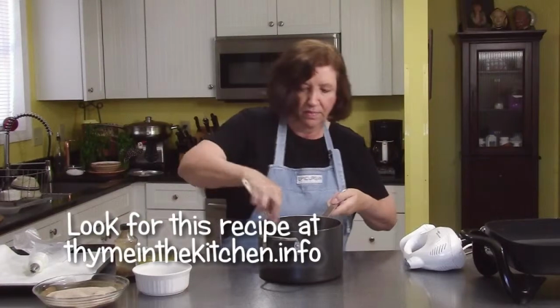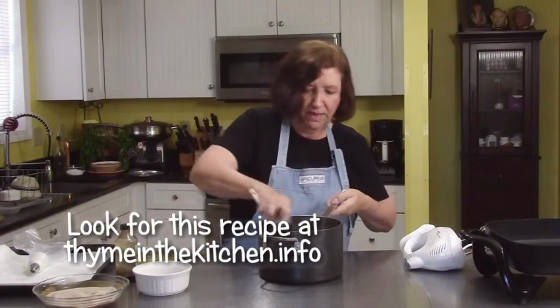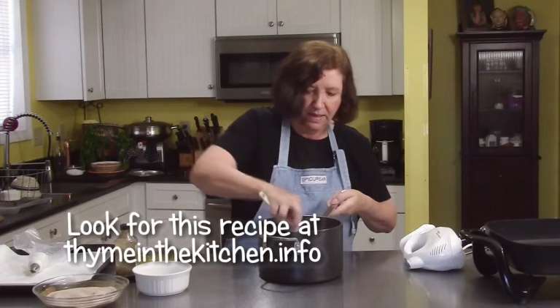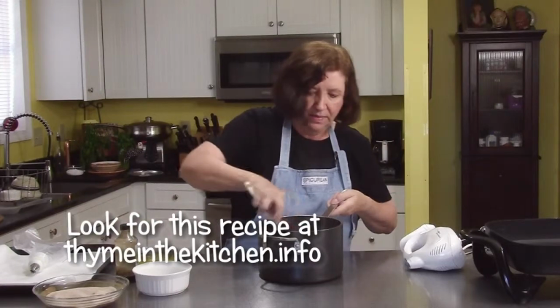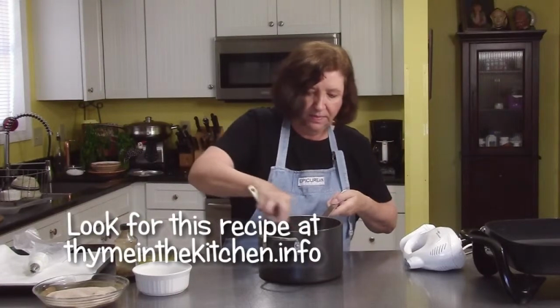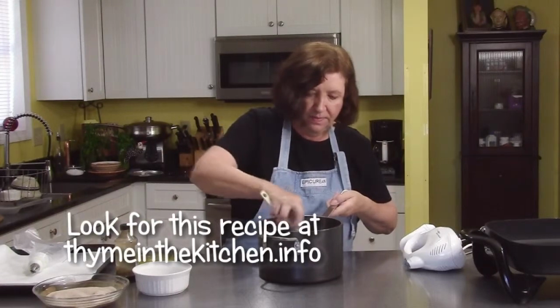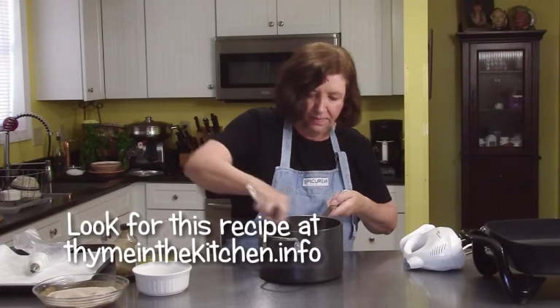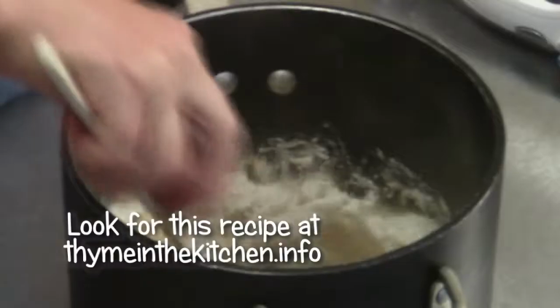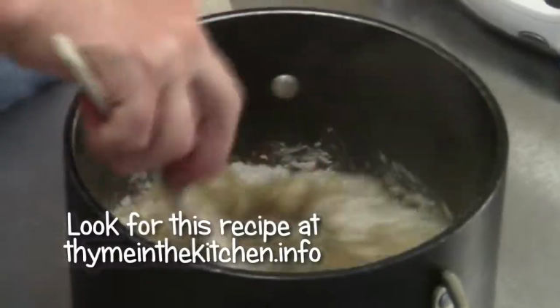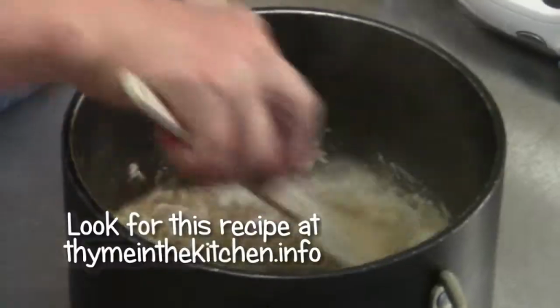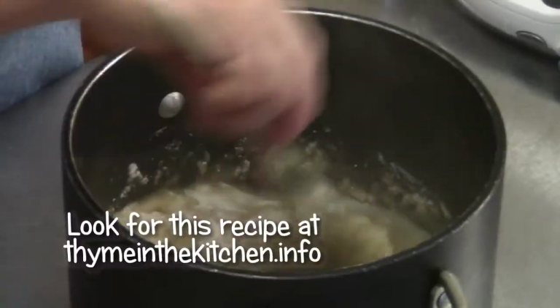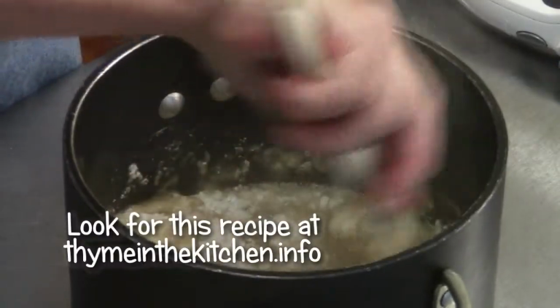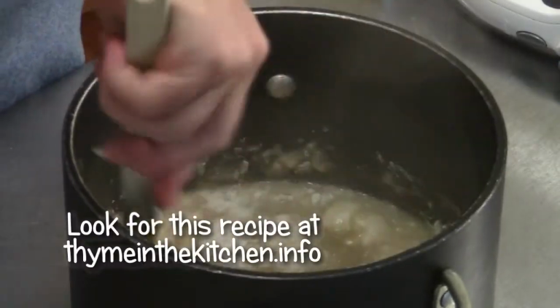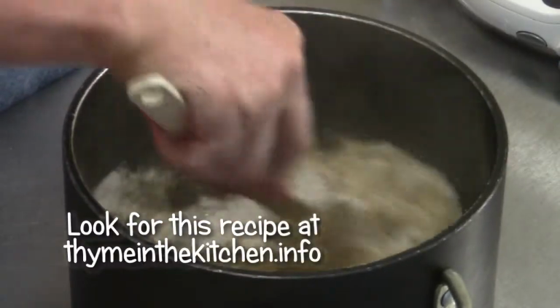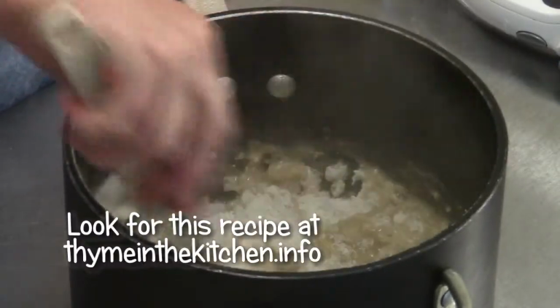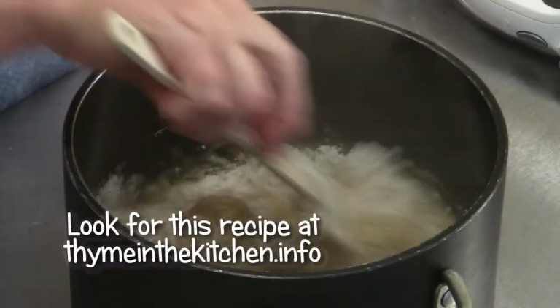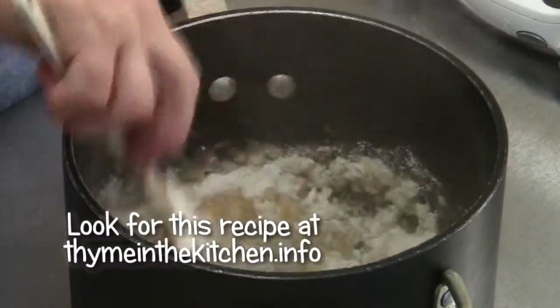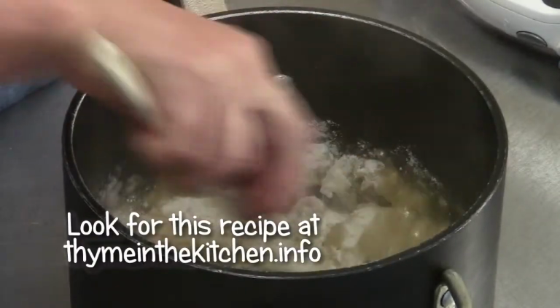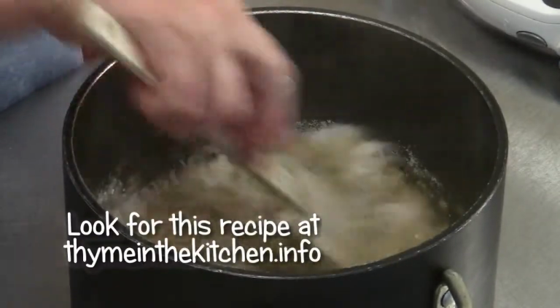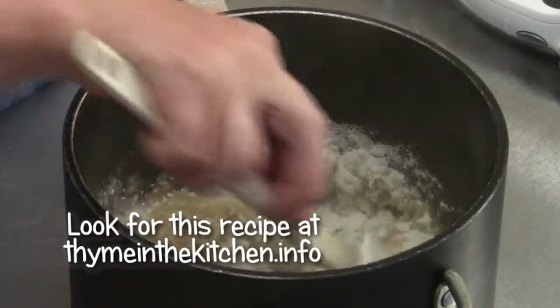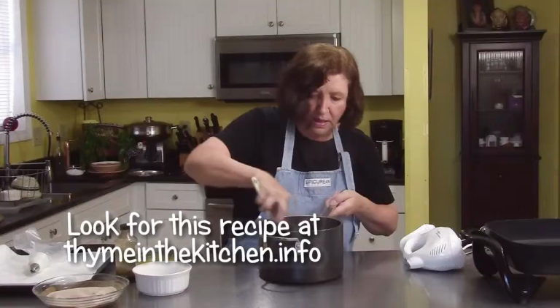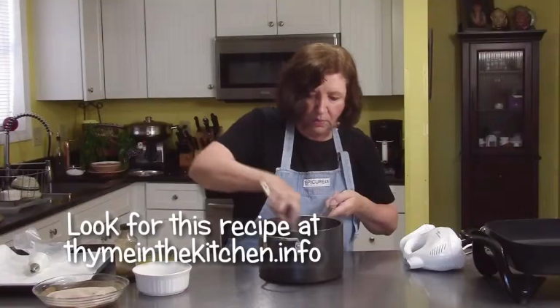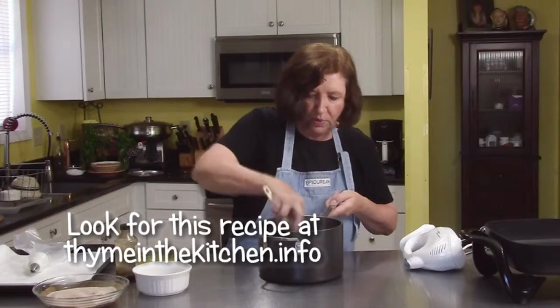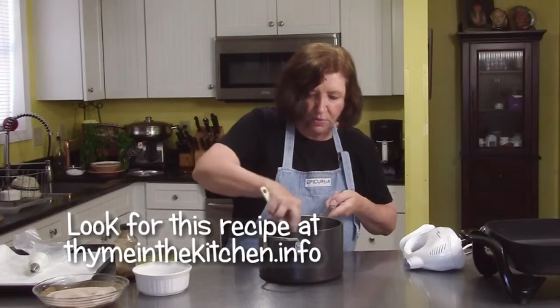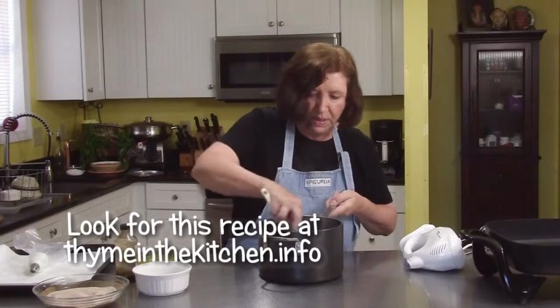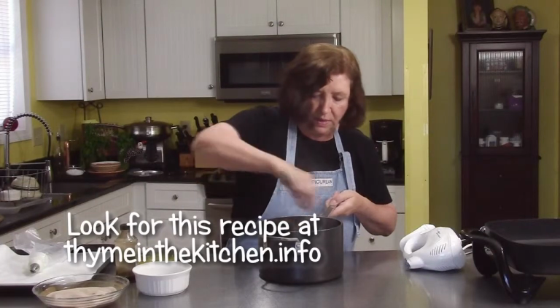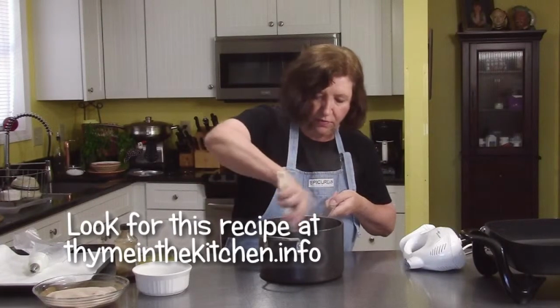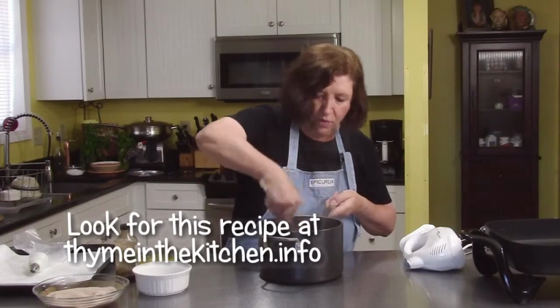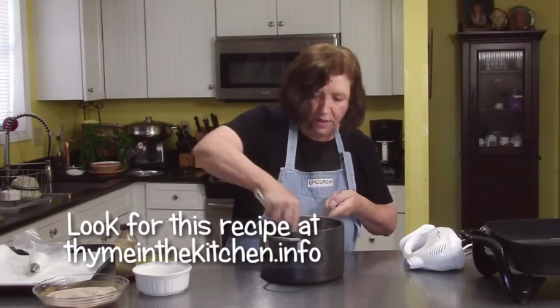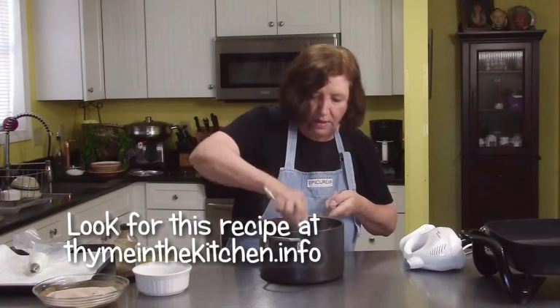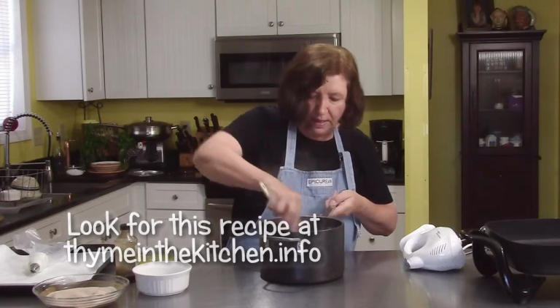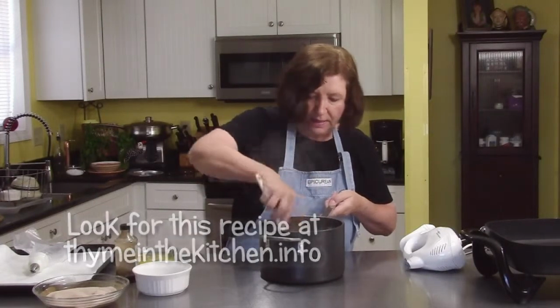Mix that in. And then I have my little handy mixer ready, and we're going to beat in 4 eggs.